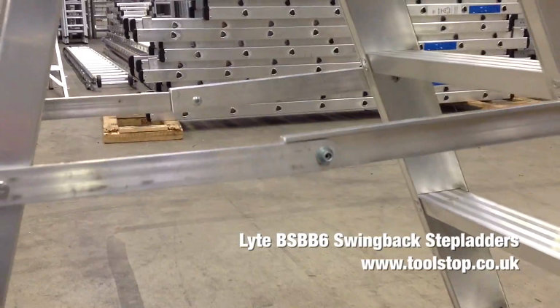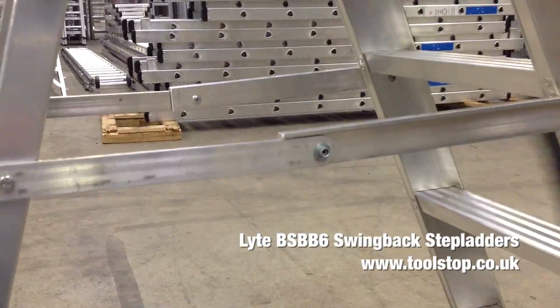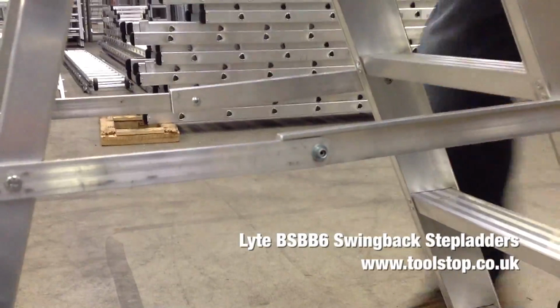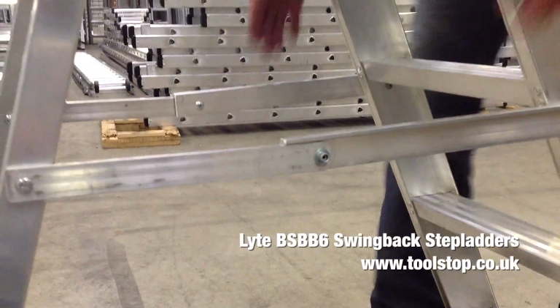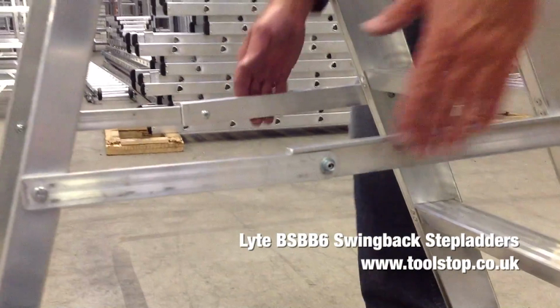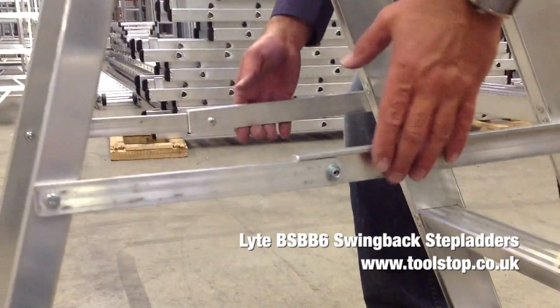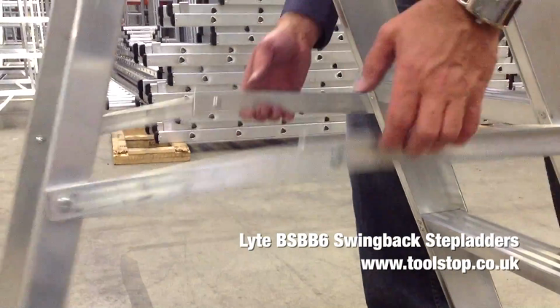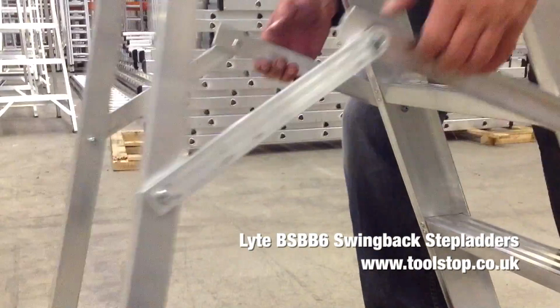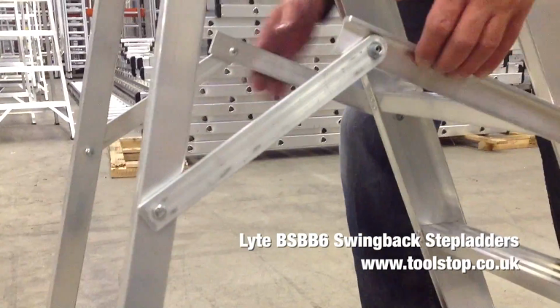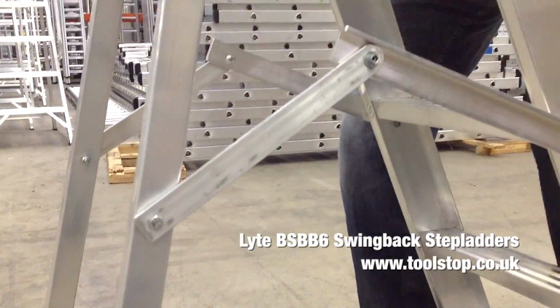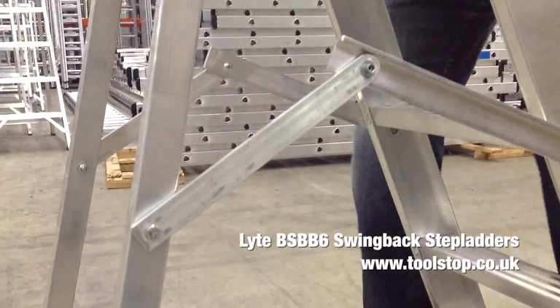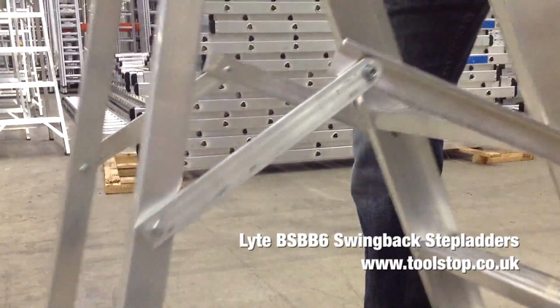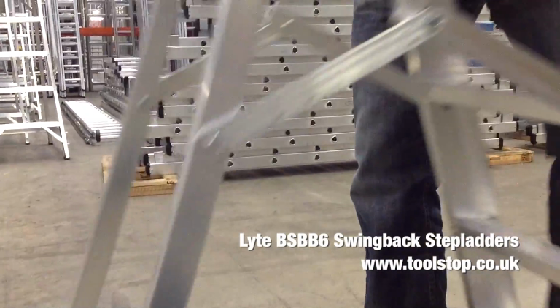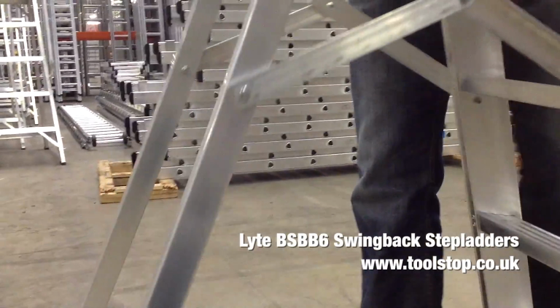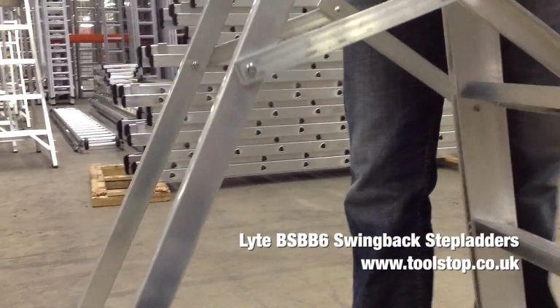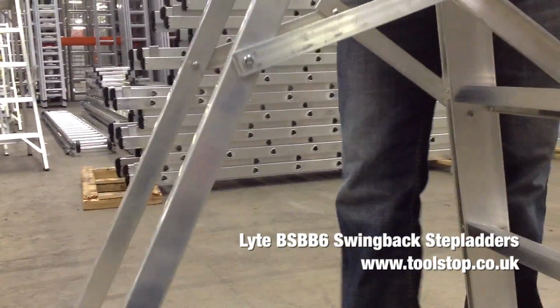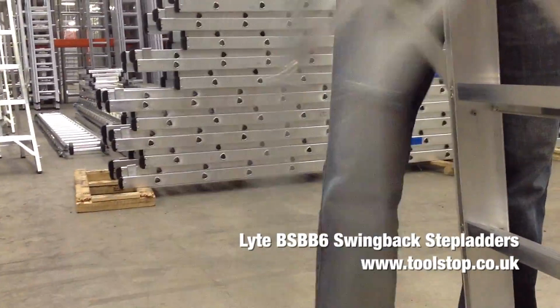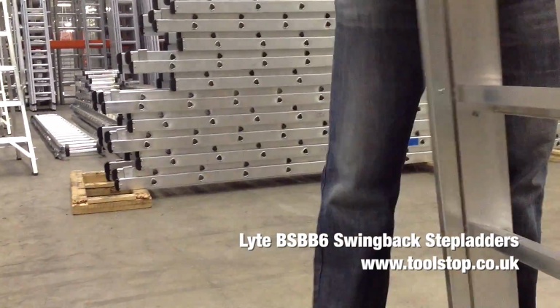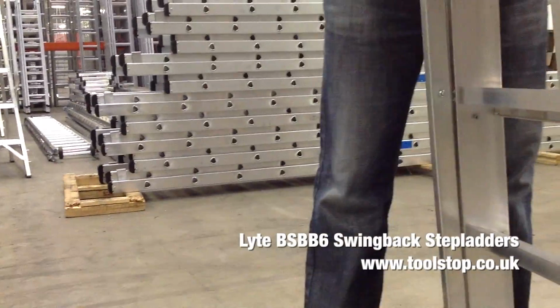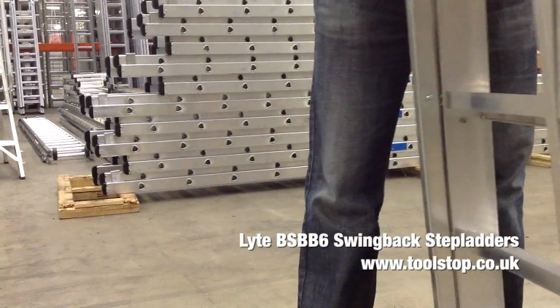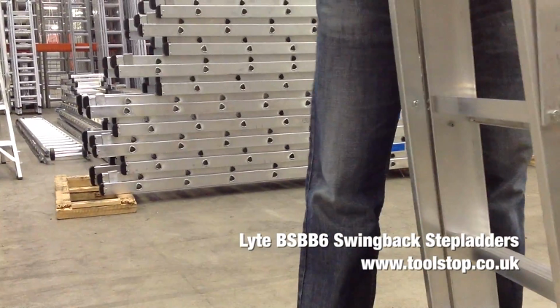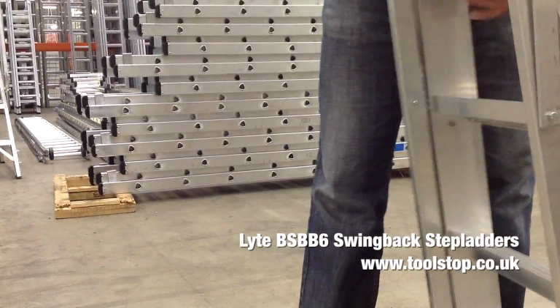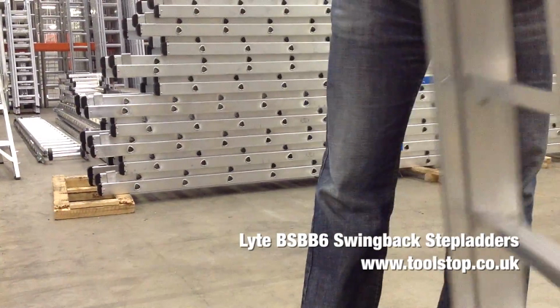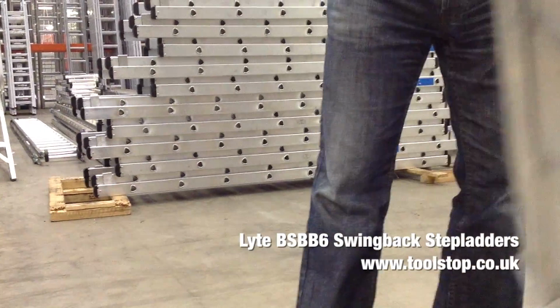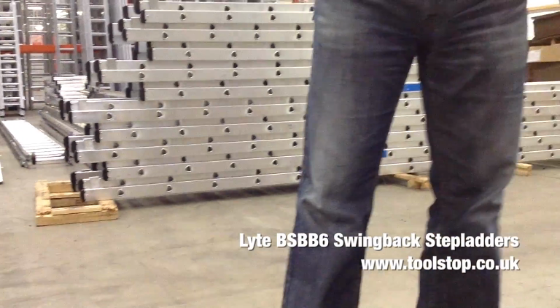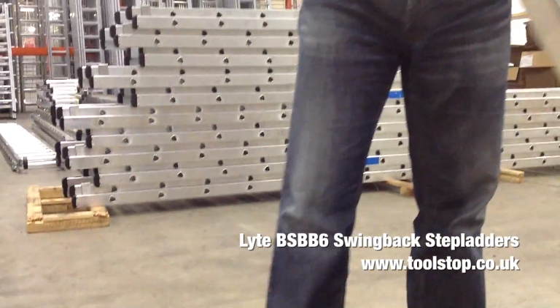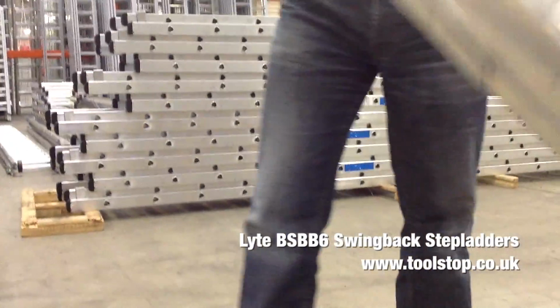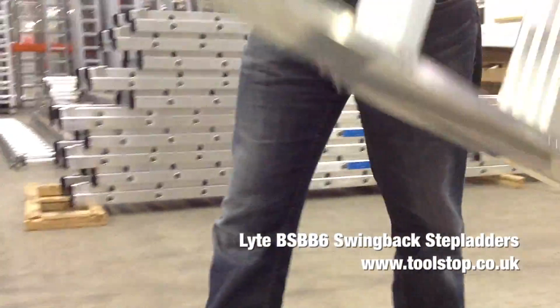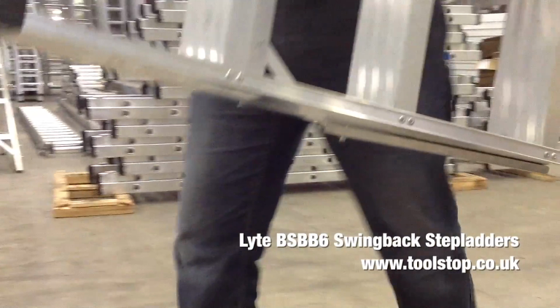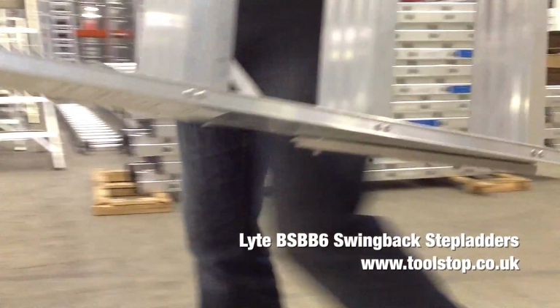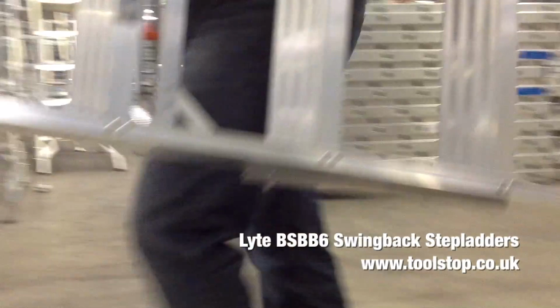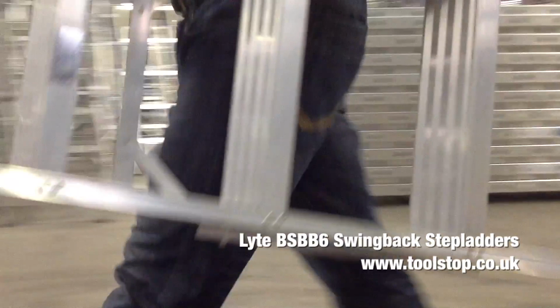So that's the Light BS BB6 aluminium class one swing back step ladder.